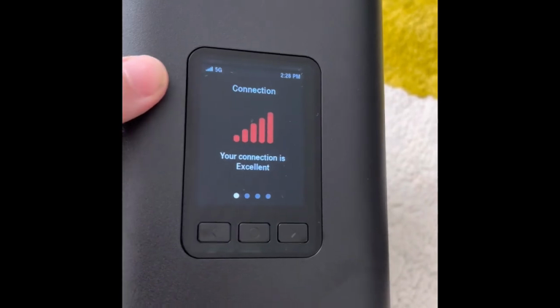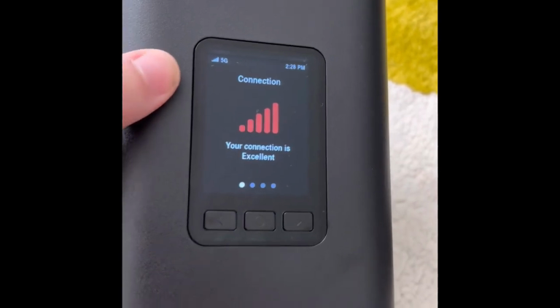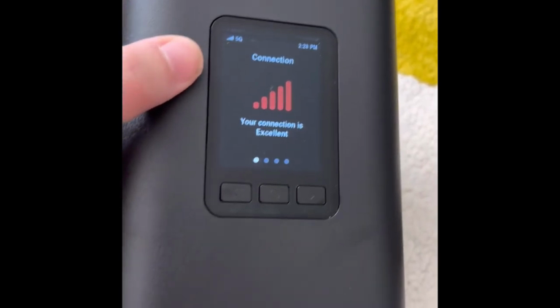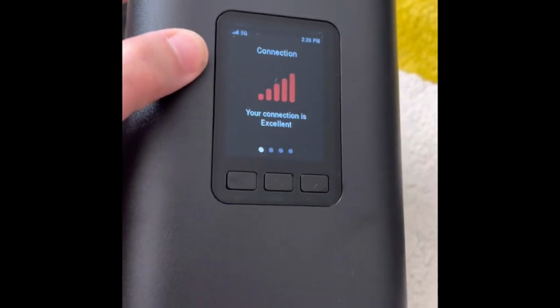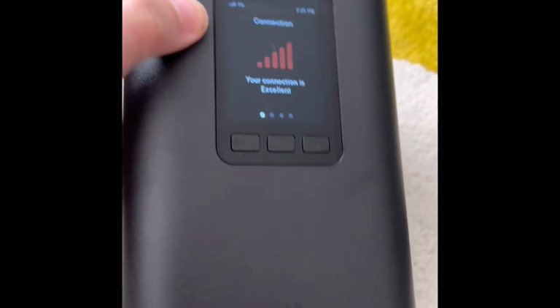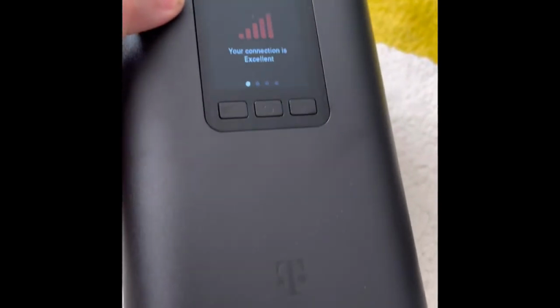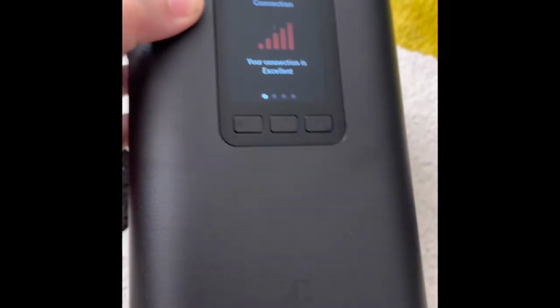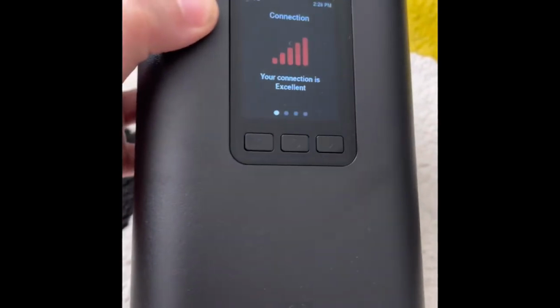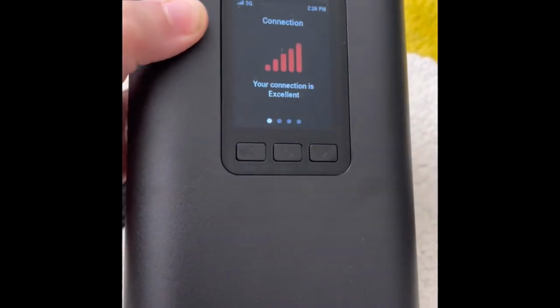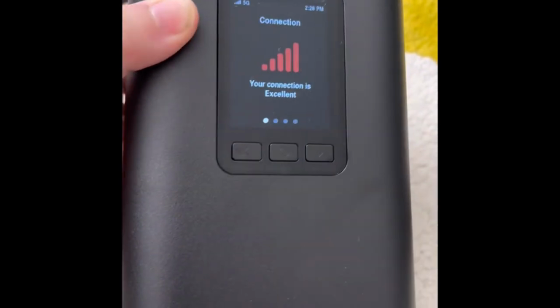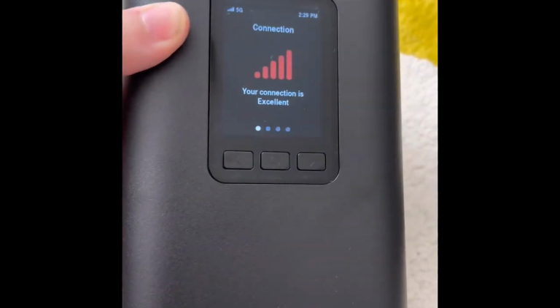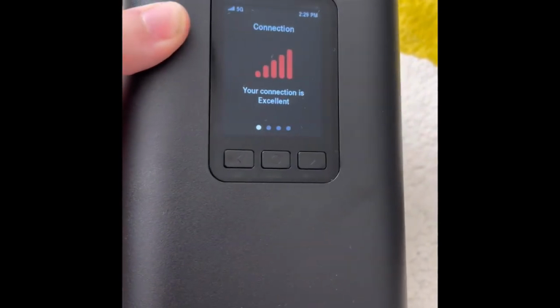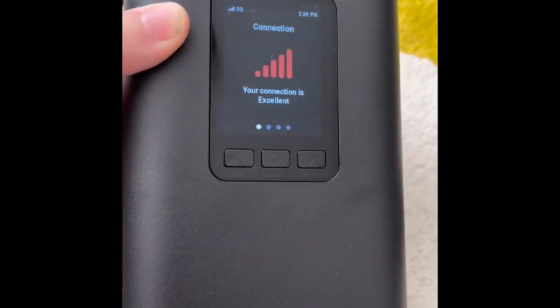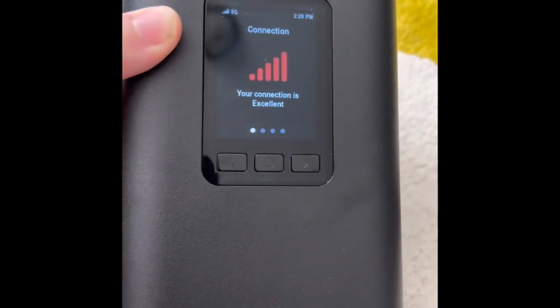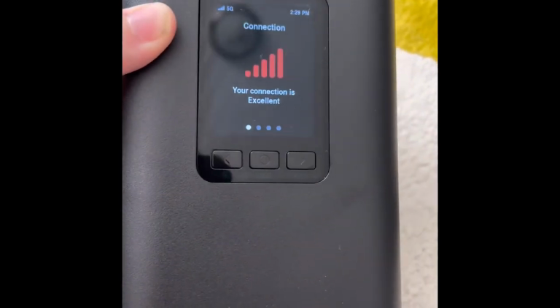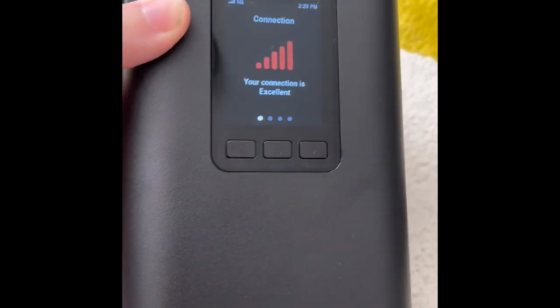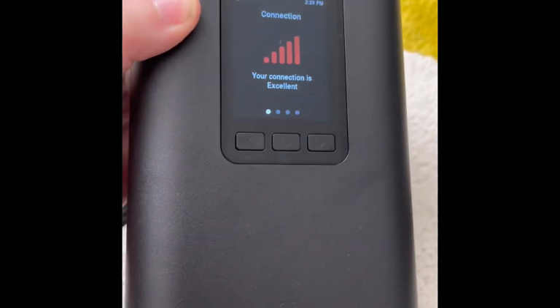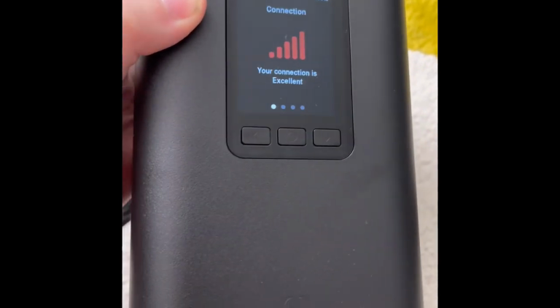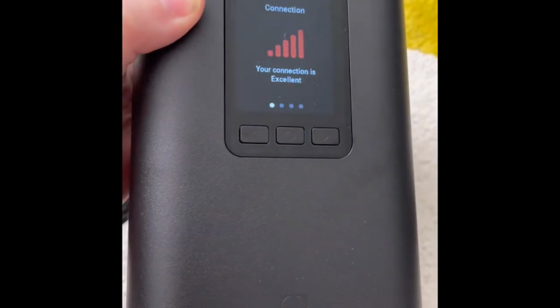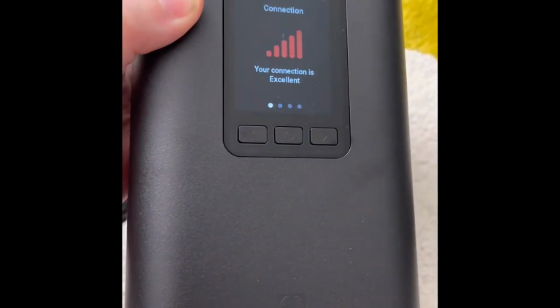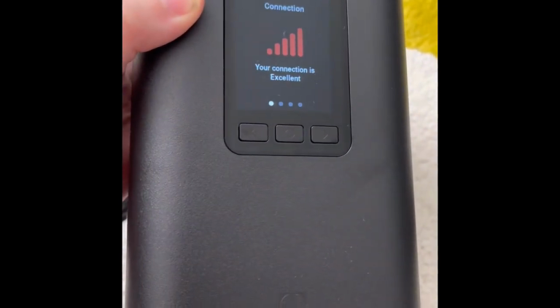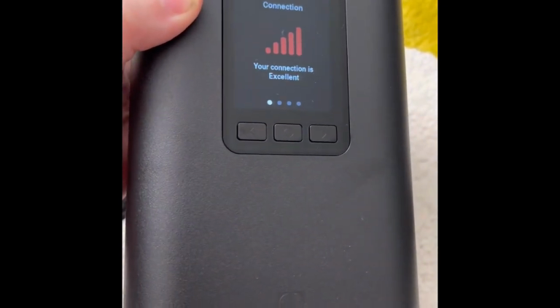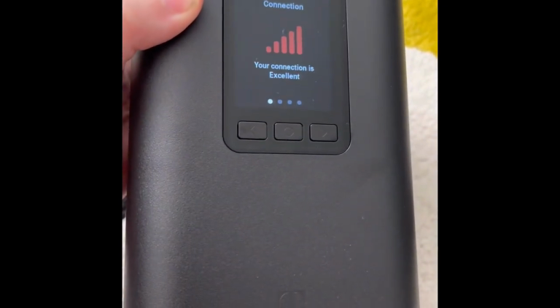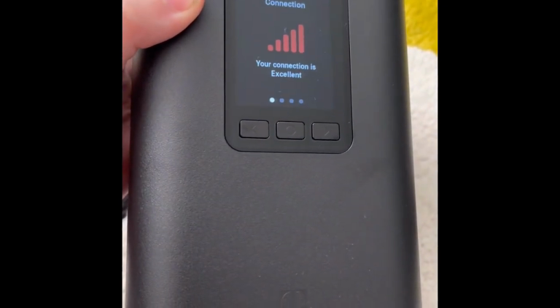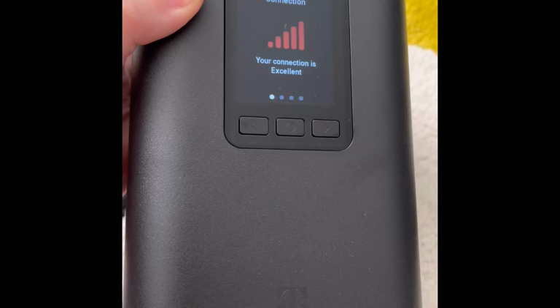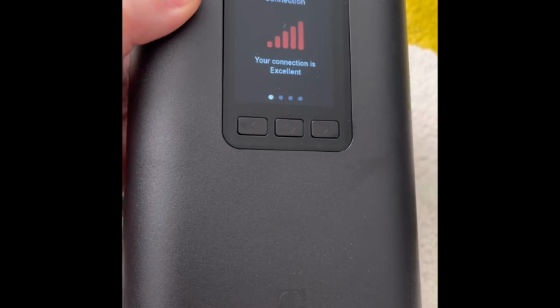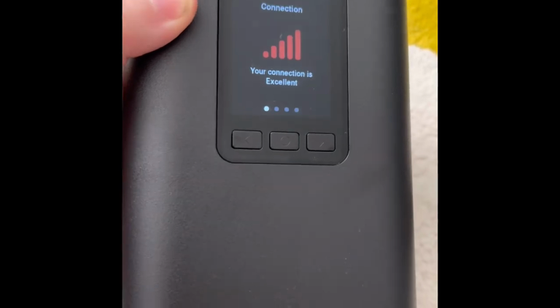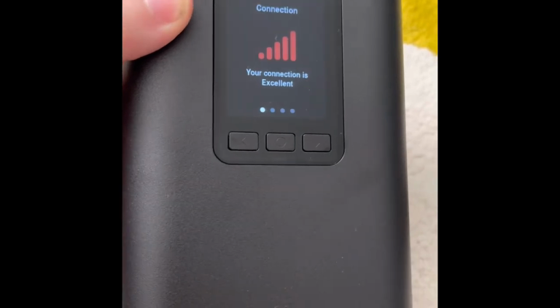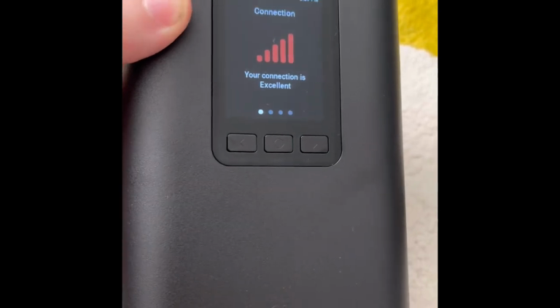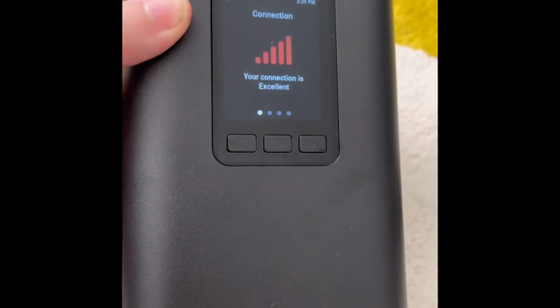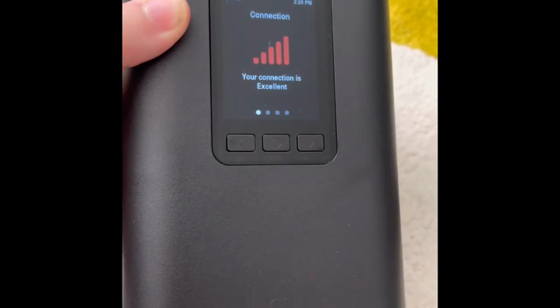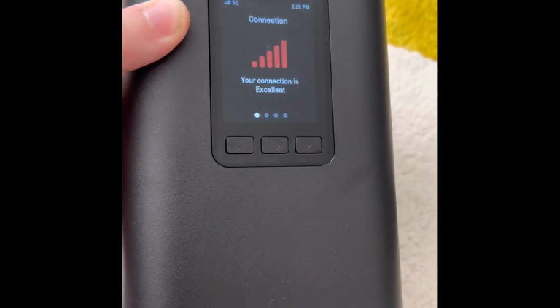It literally took me about five minutes and now I have Wi-Fi. Let's see how fast this thing runs.